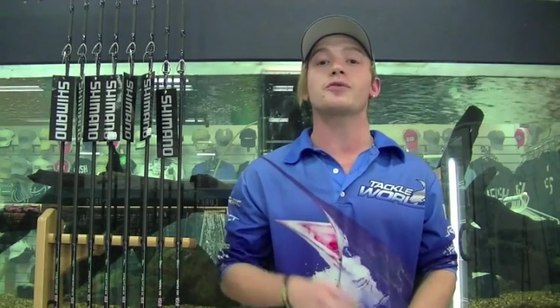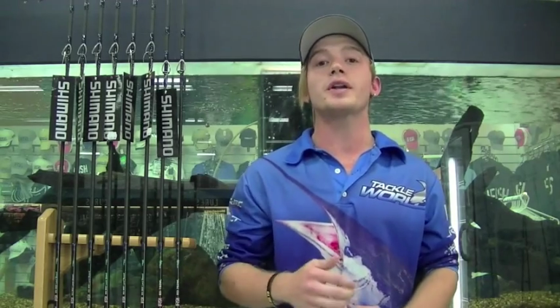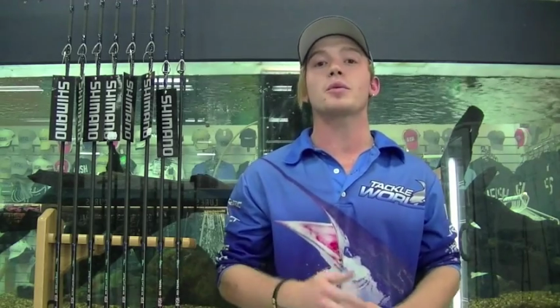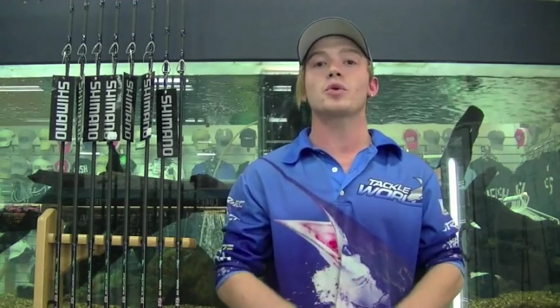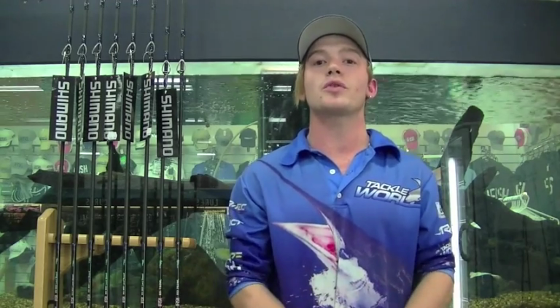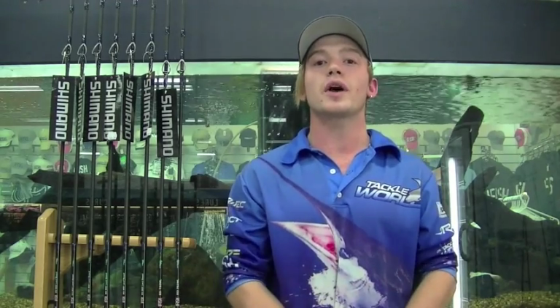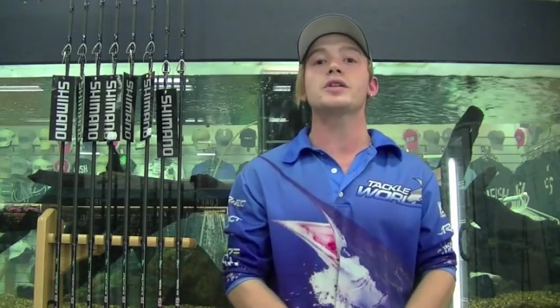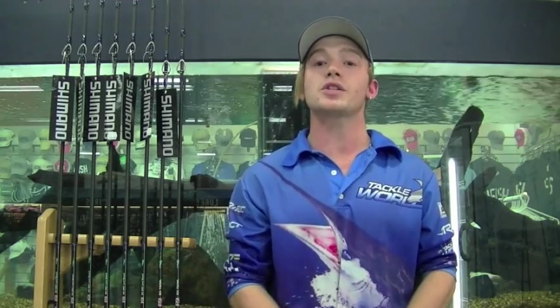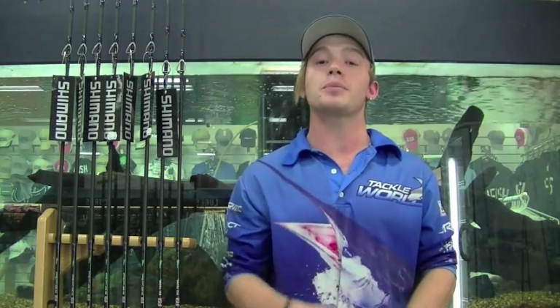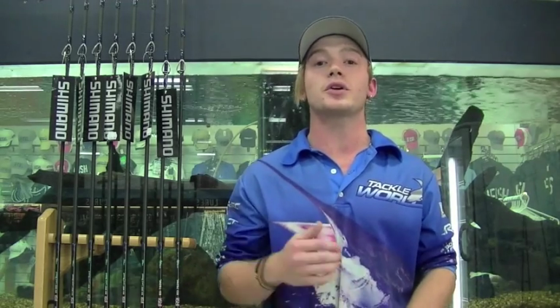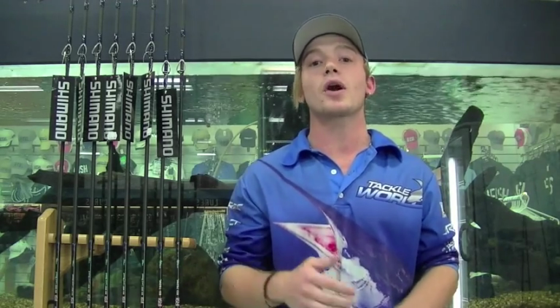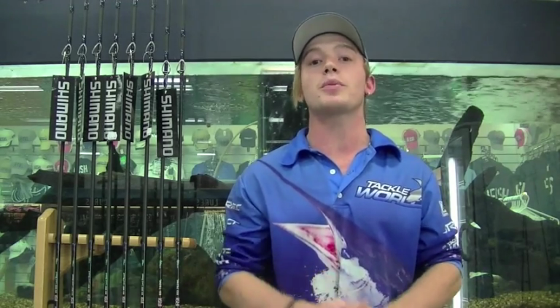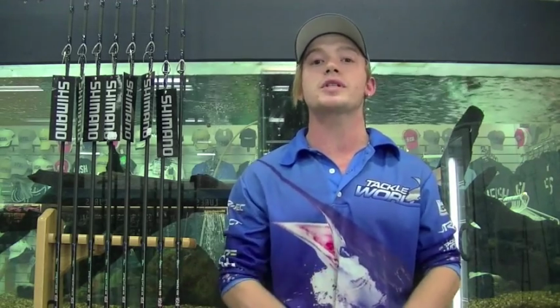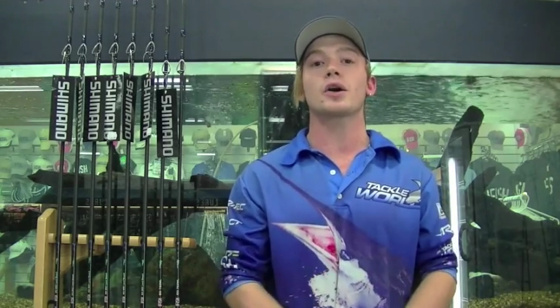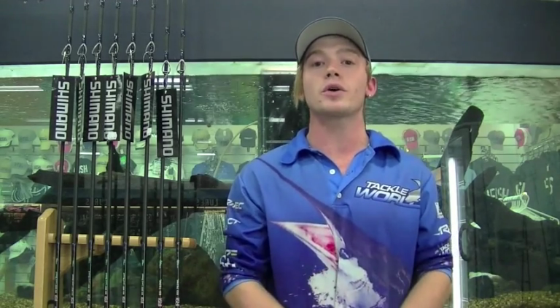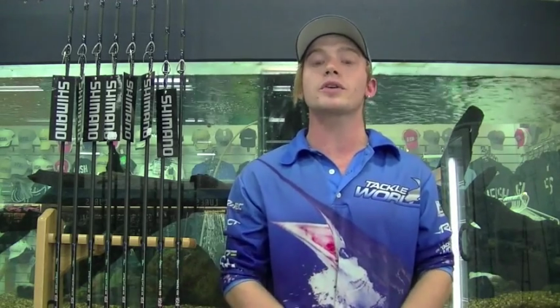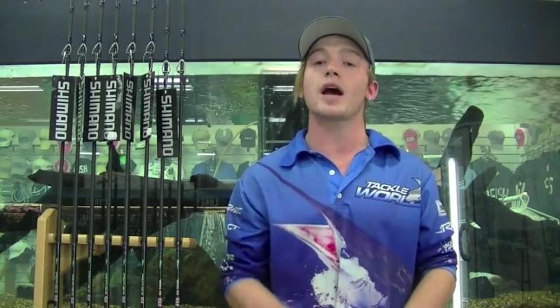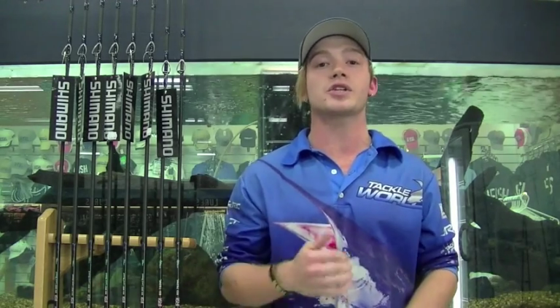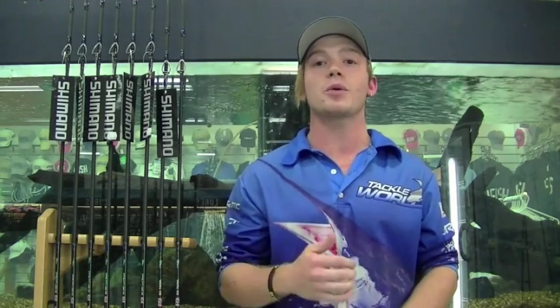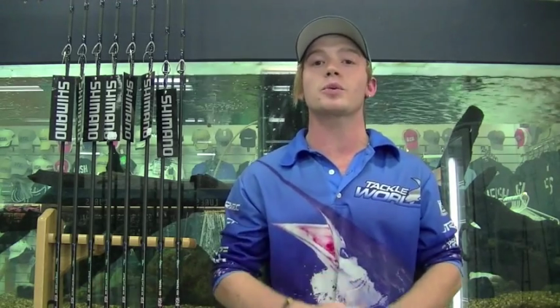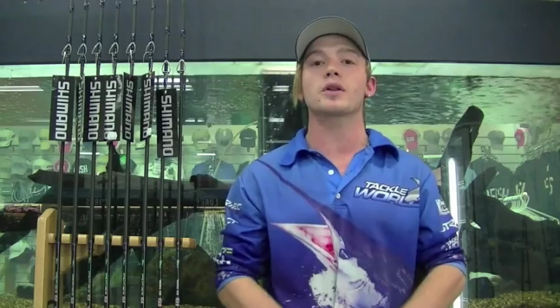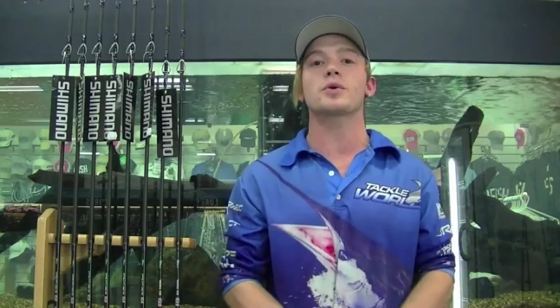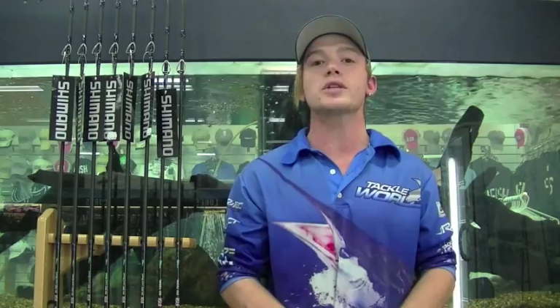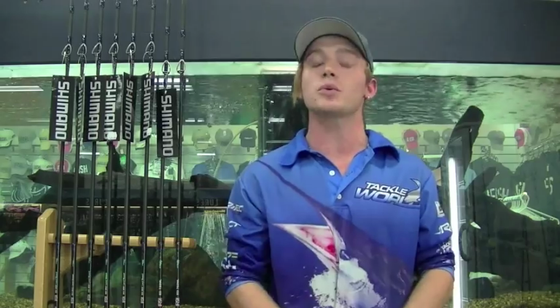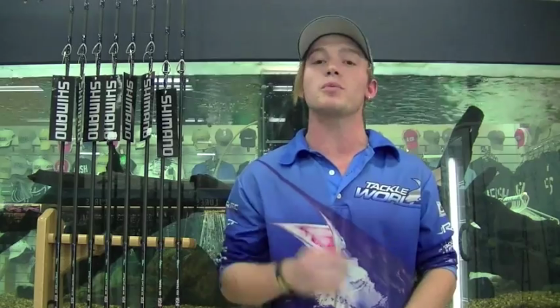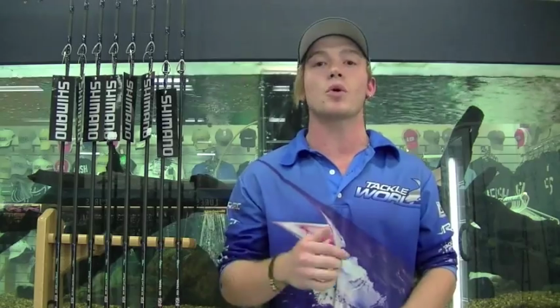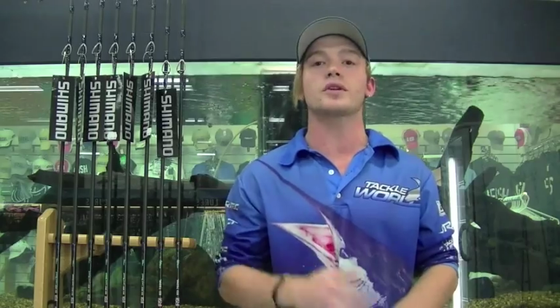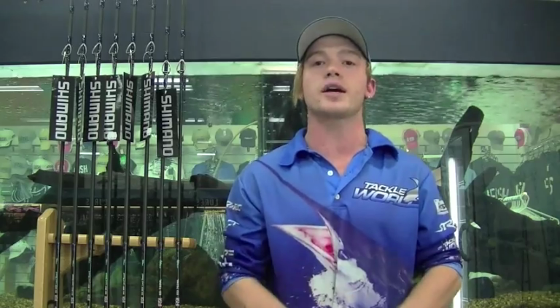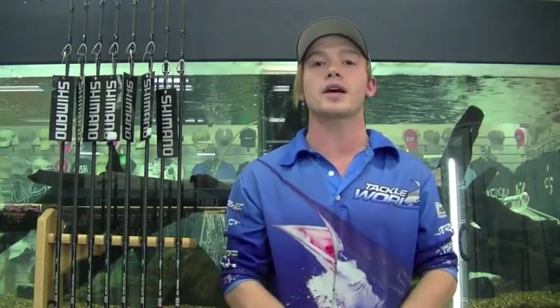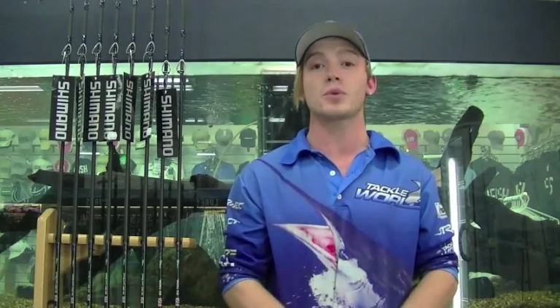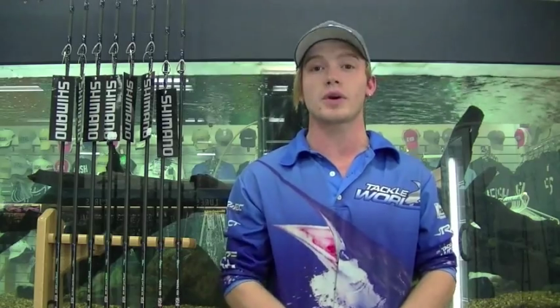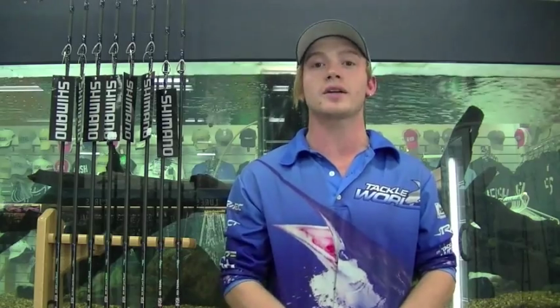These rods are exclusive to Tackle World, so to find out more on the range, jump into Cranbourne Tackle World and have a chat with one of the boys — we'd be more than glad to help you out.